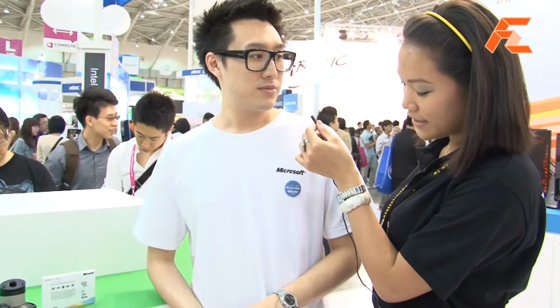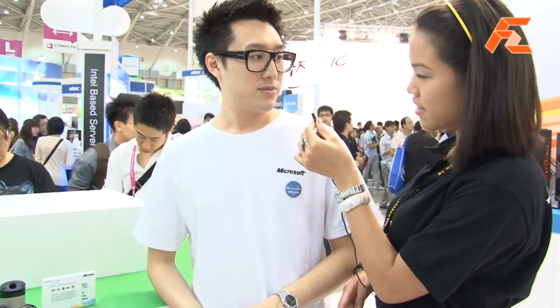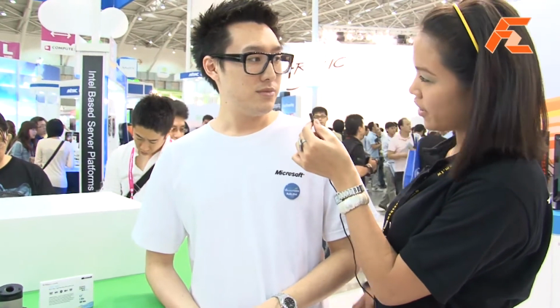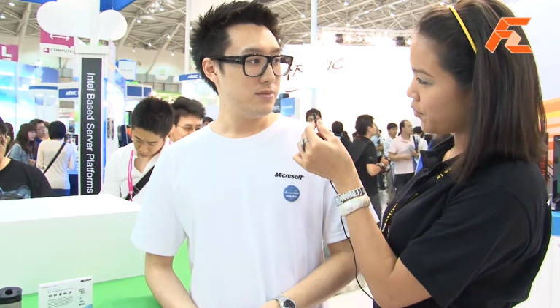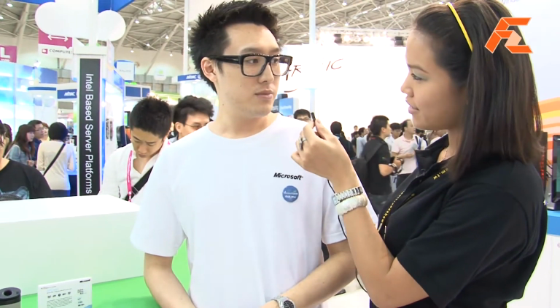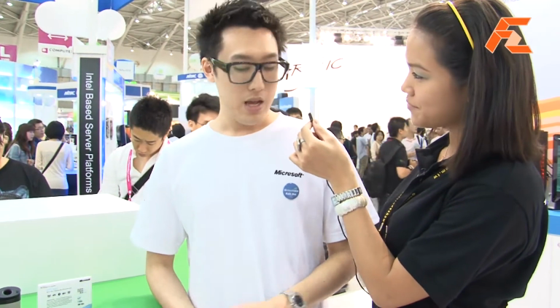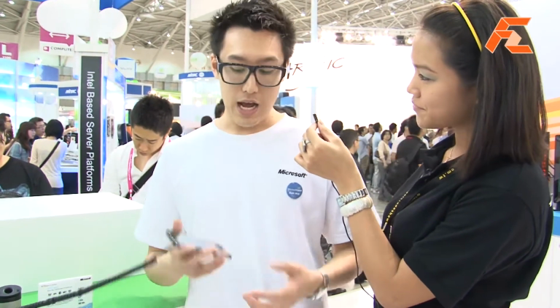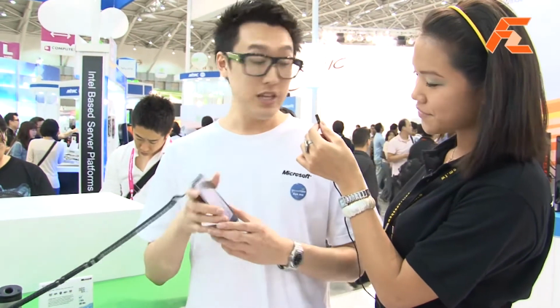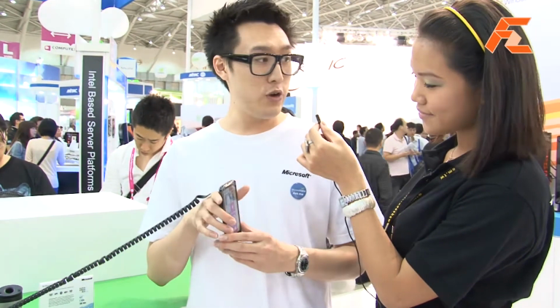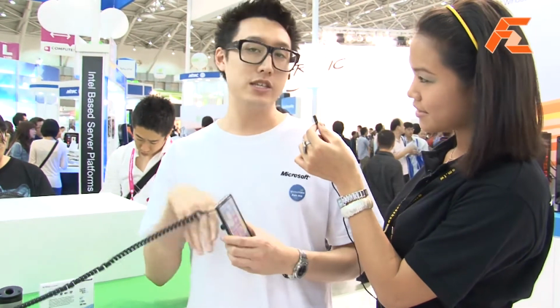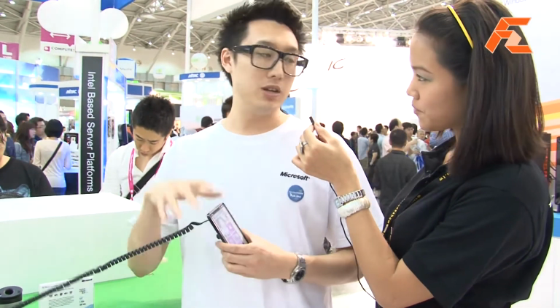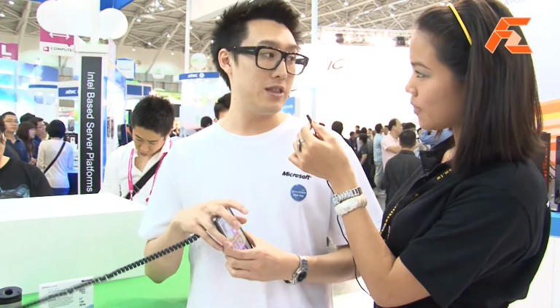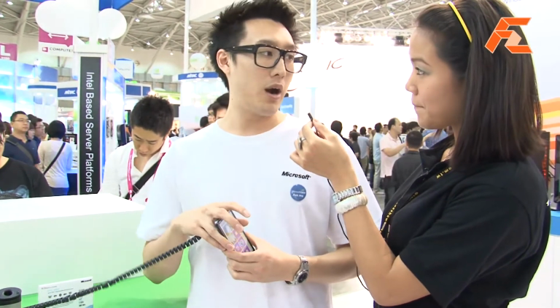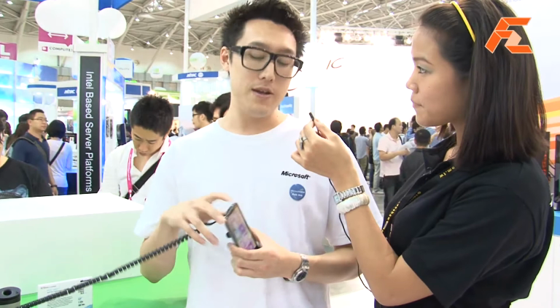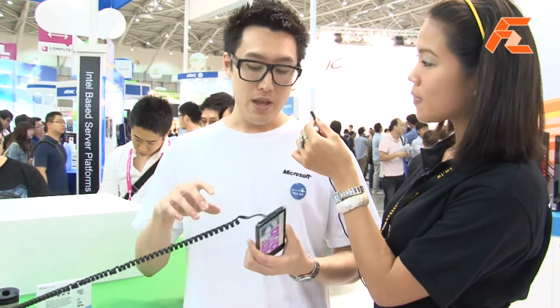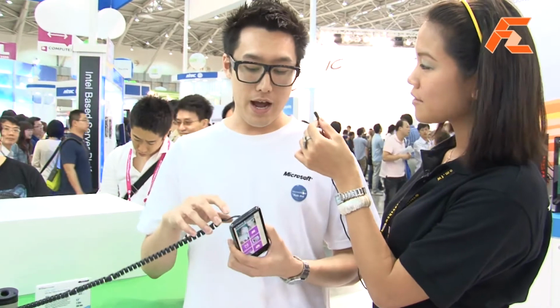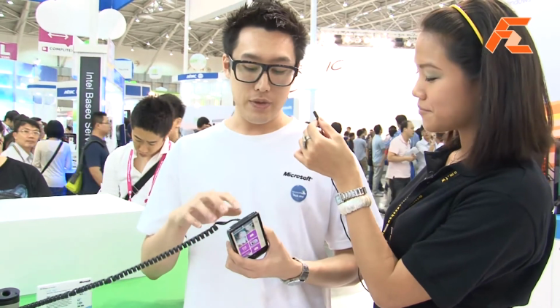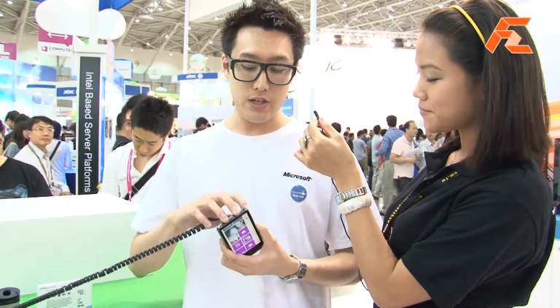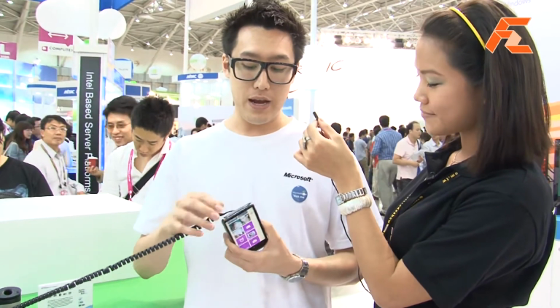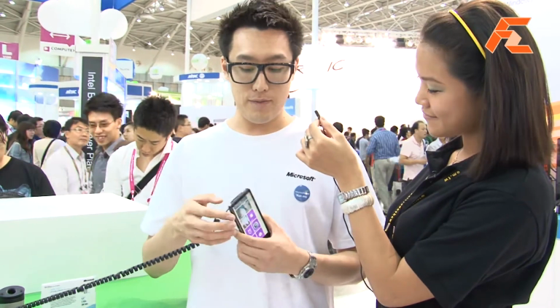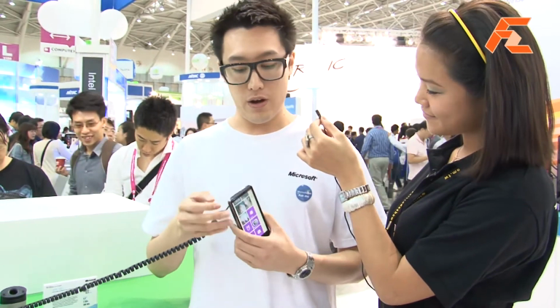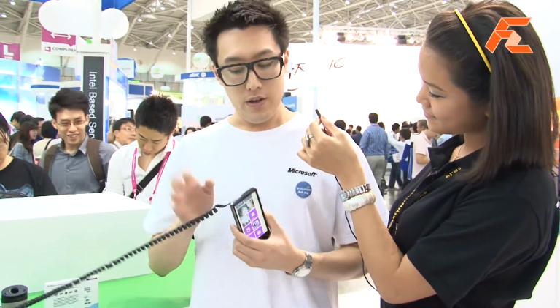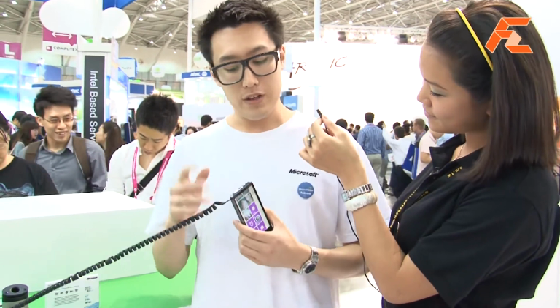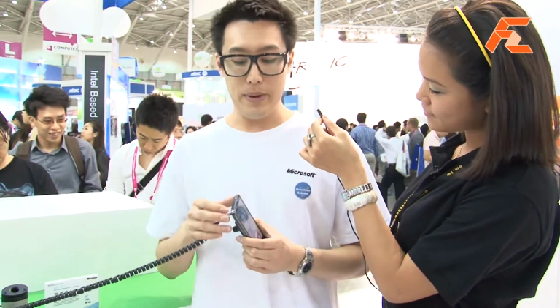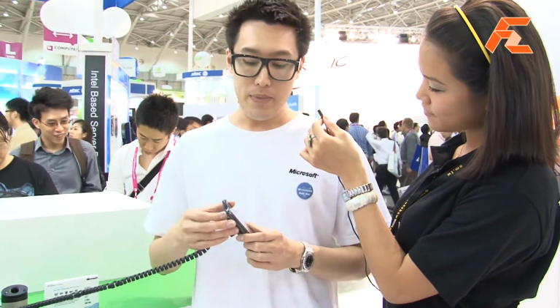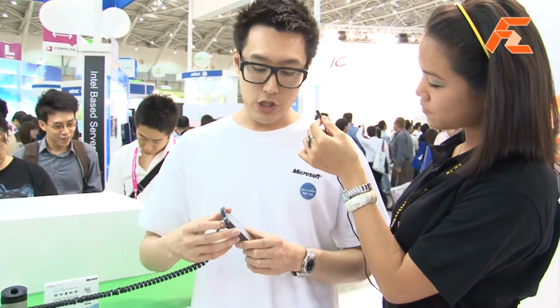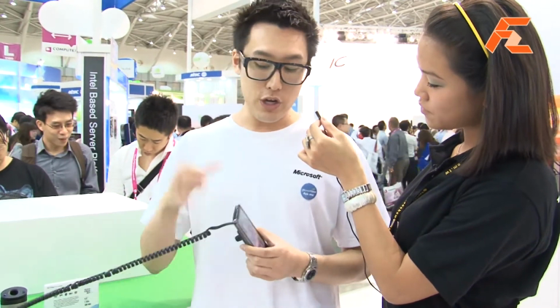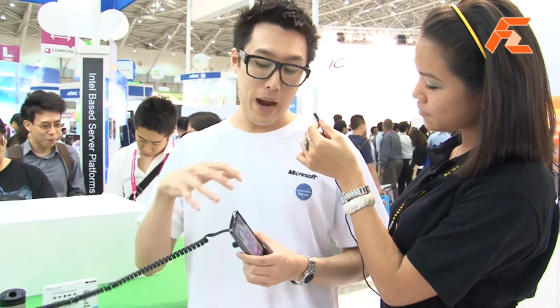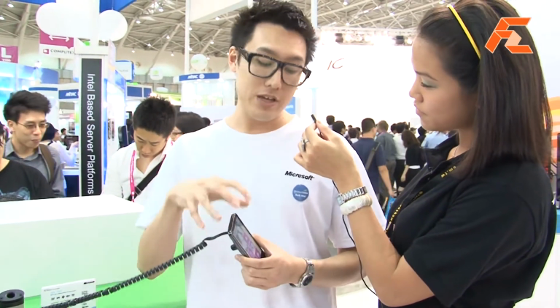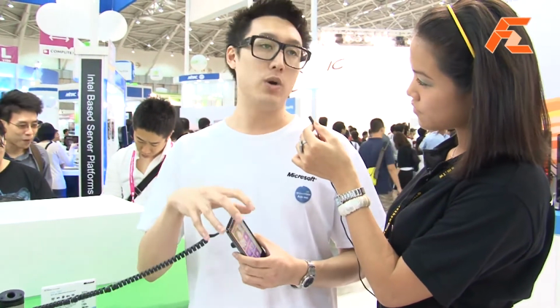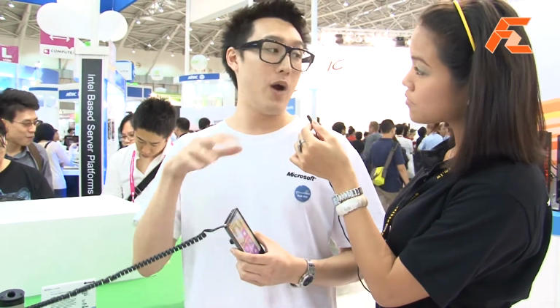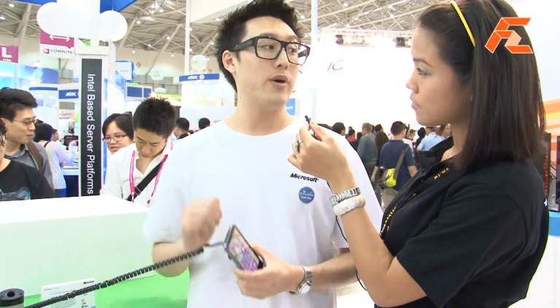Is it in the market already? This phone is currently in the market — it's been out for a little bit, so you can buy this one right away.